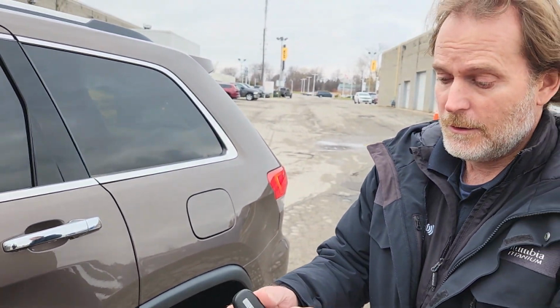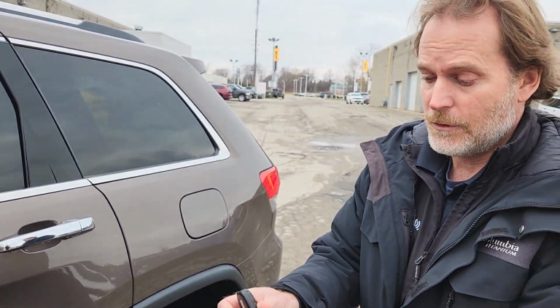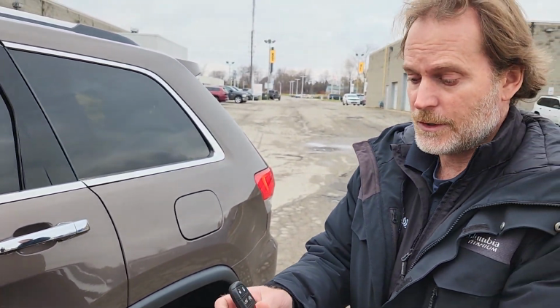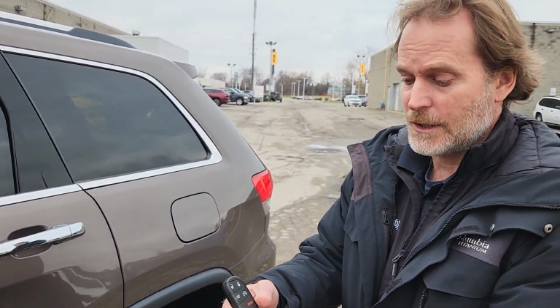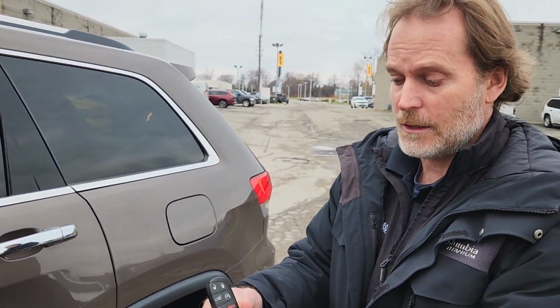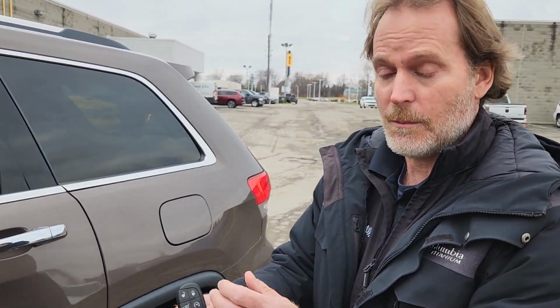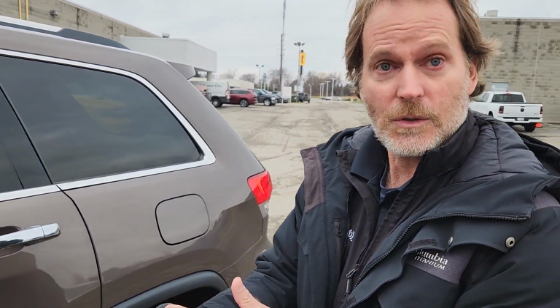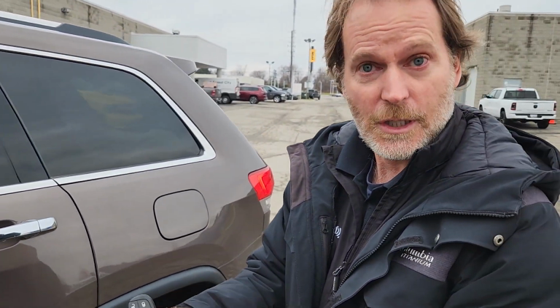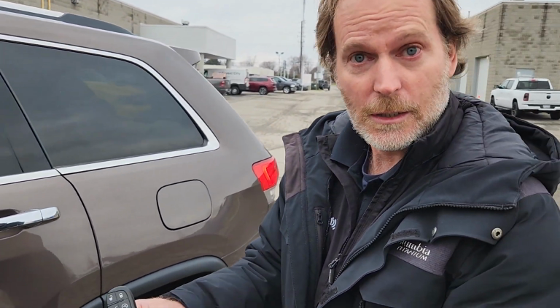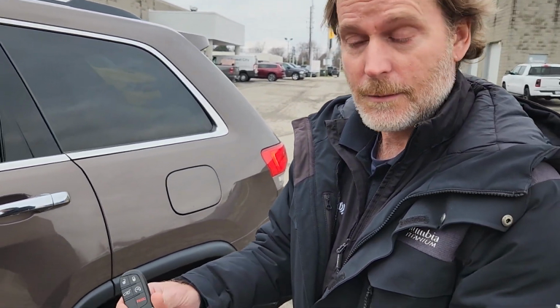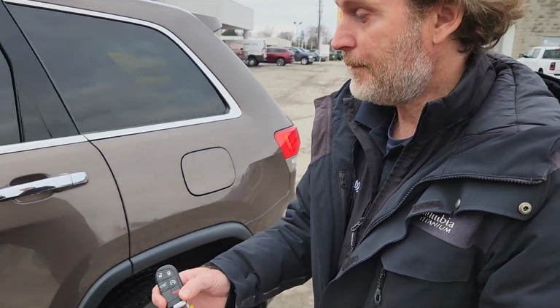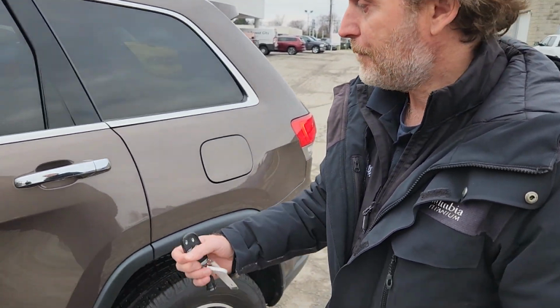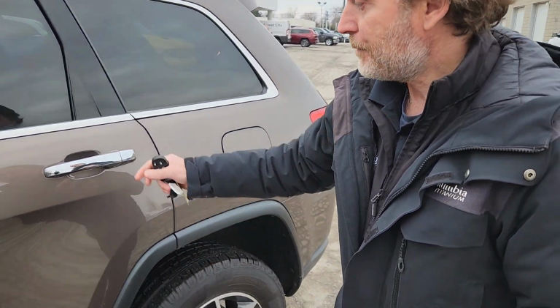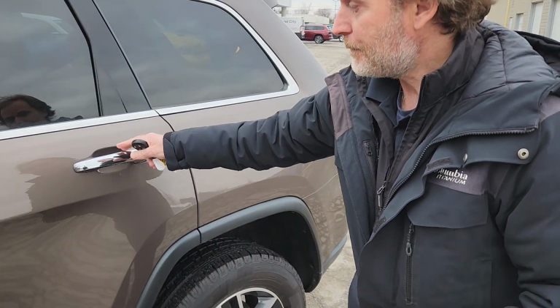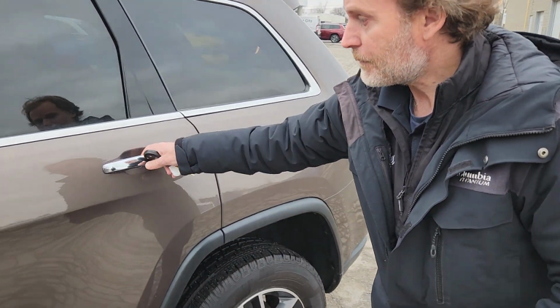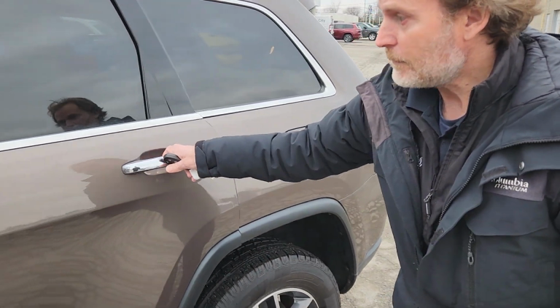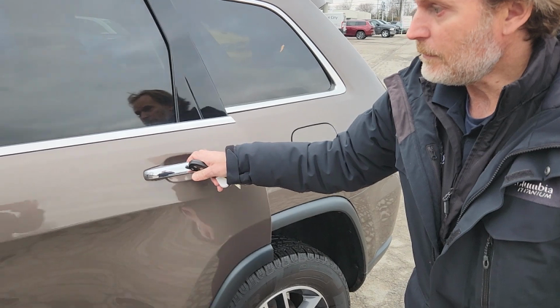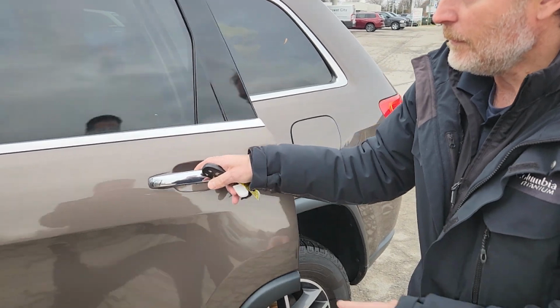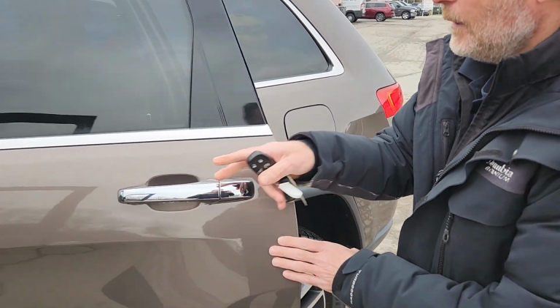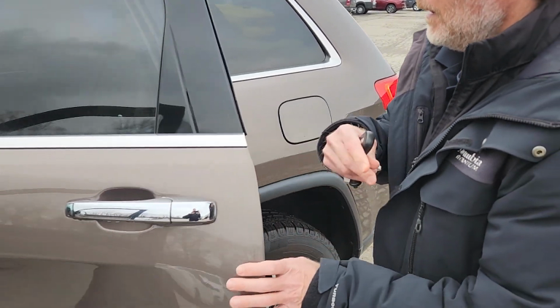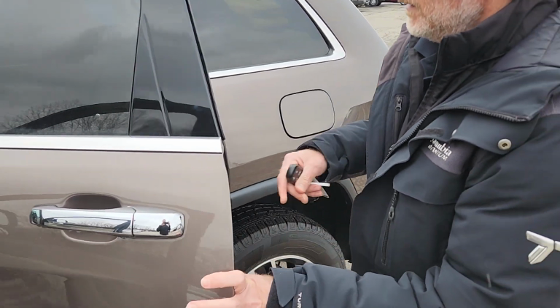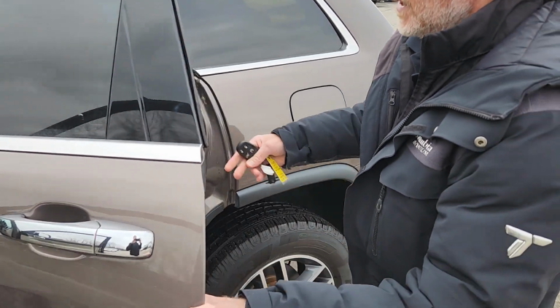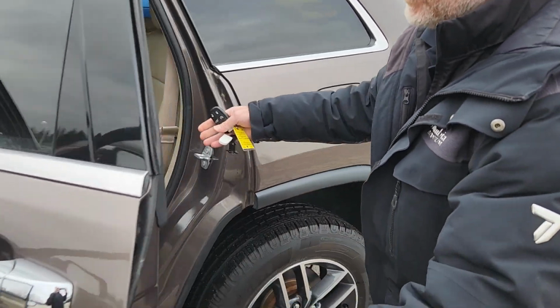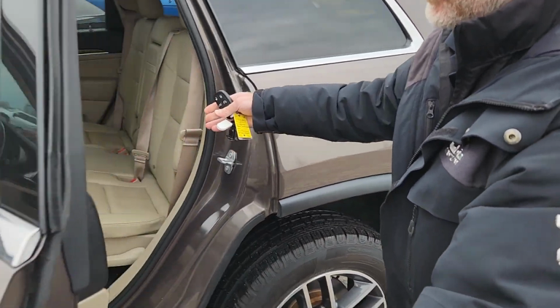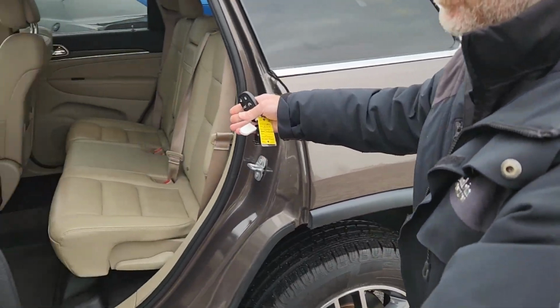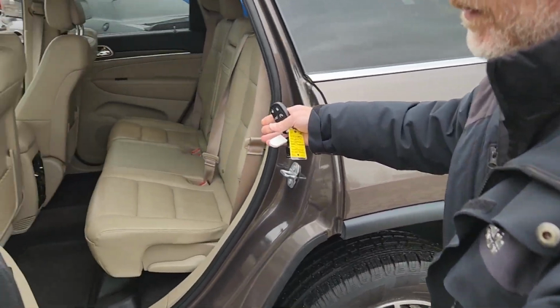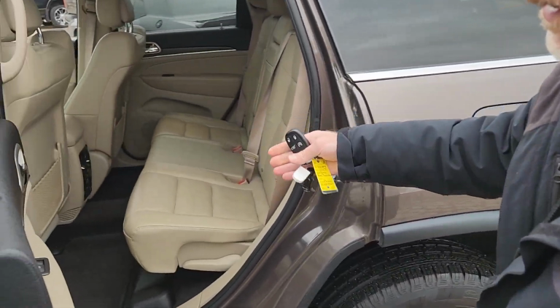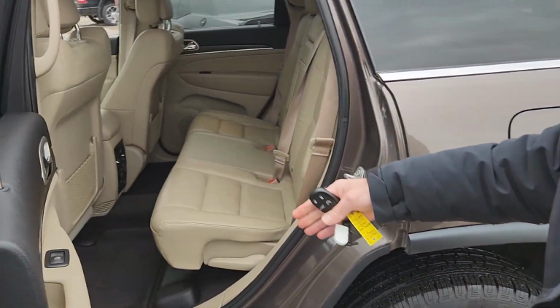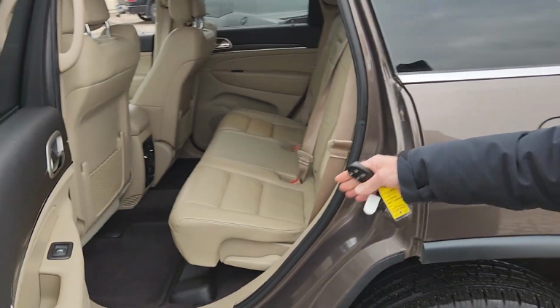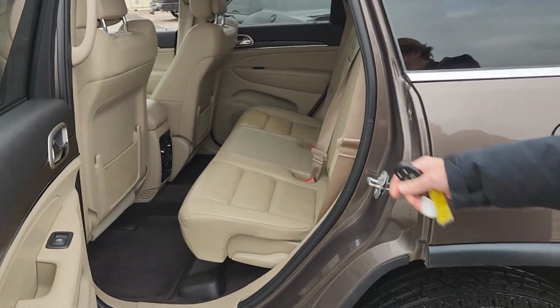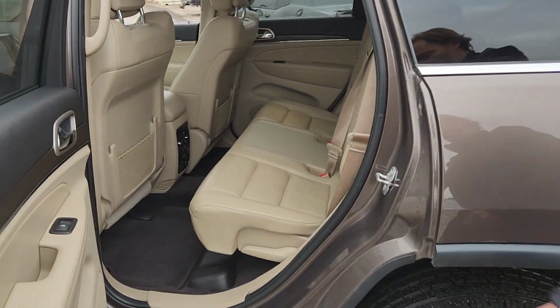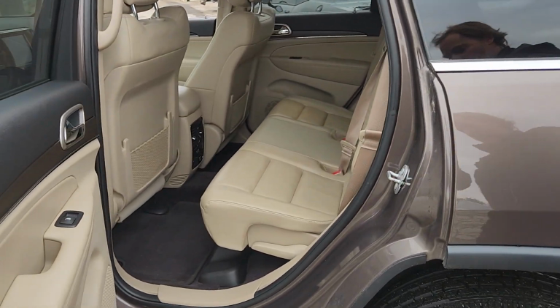Of course, remote start as well. There's lots of room in the rear.